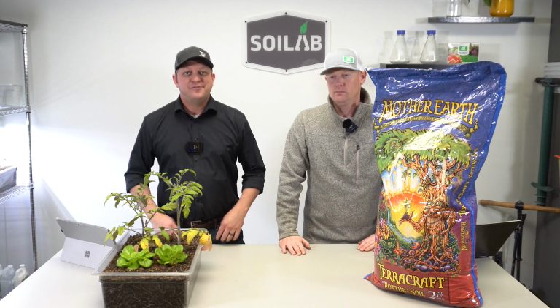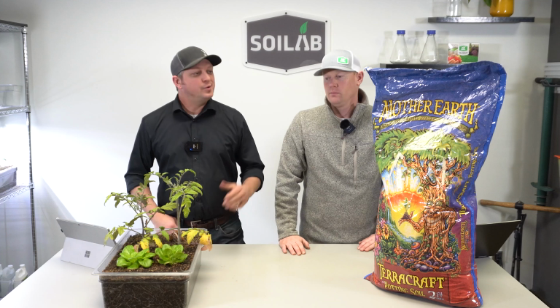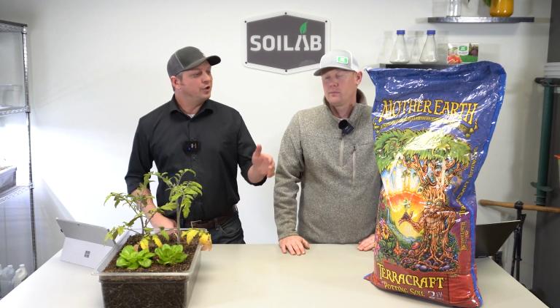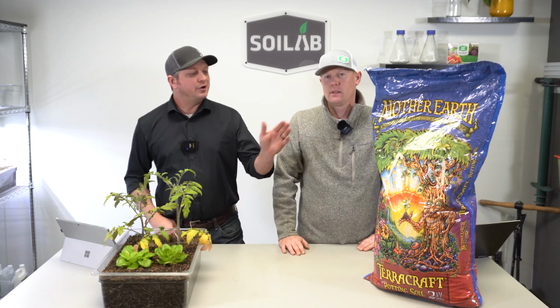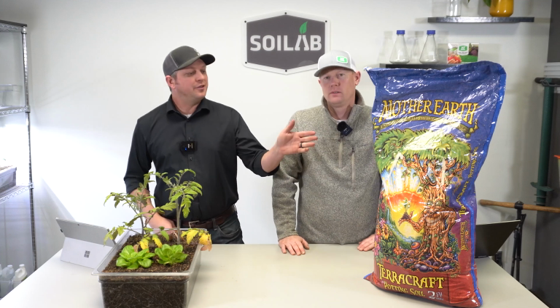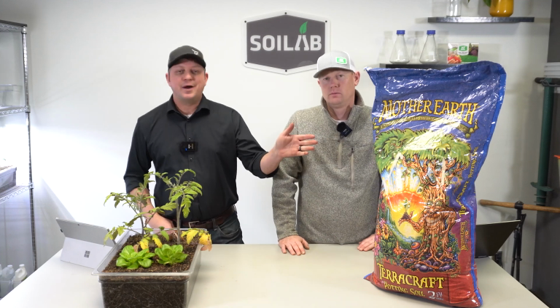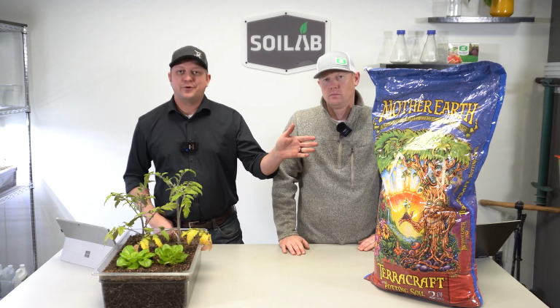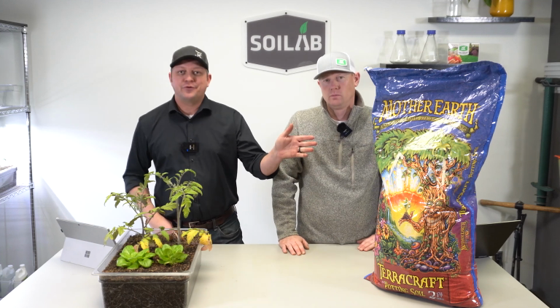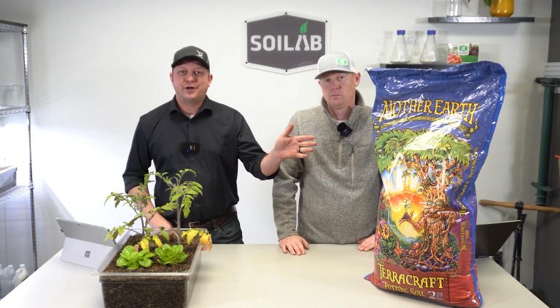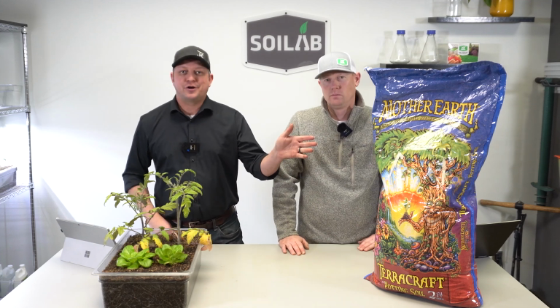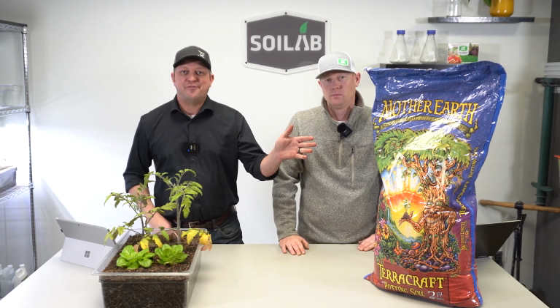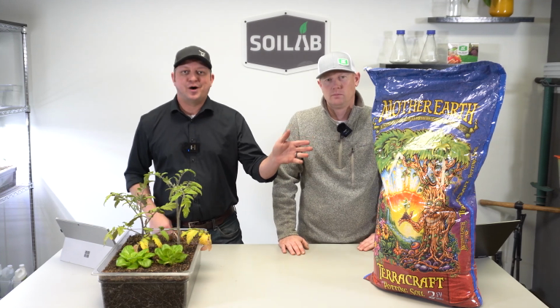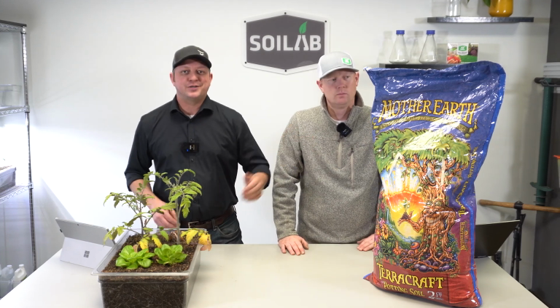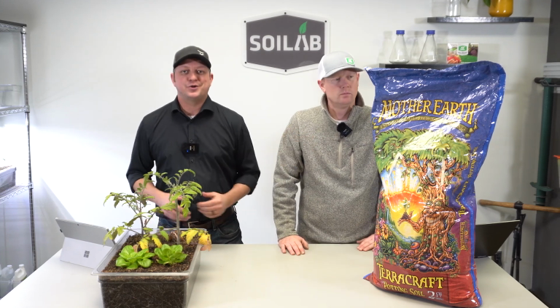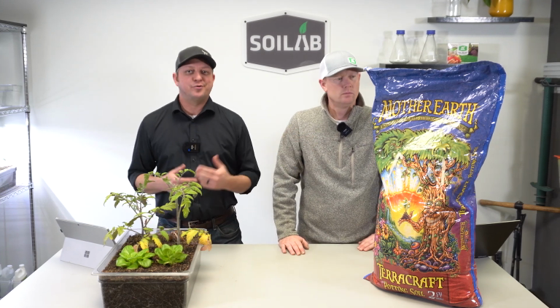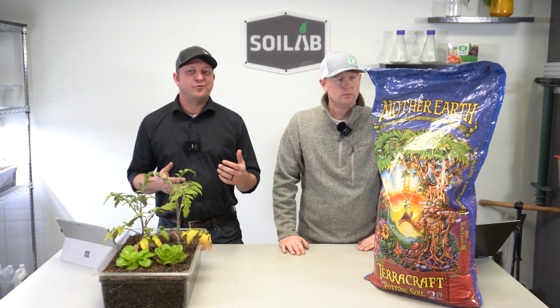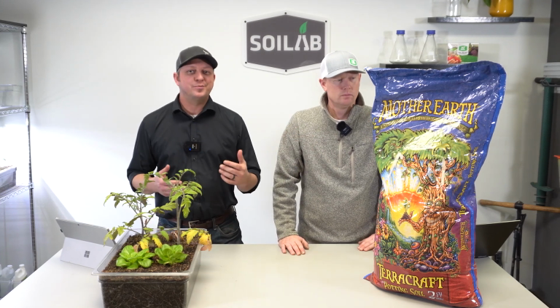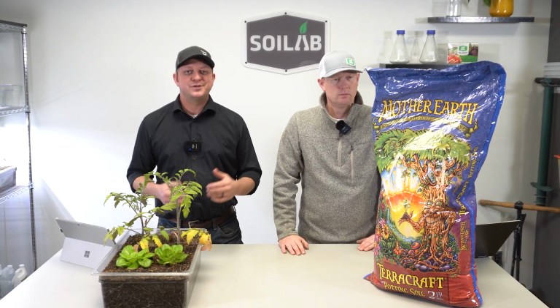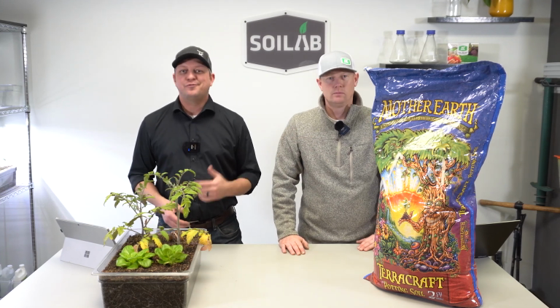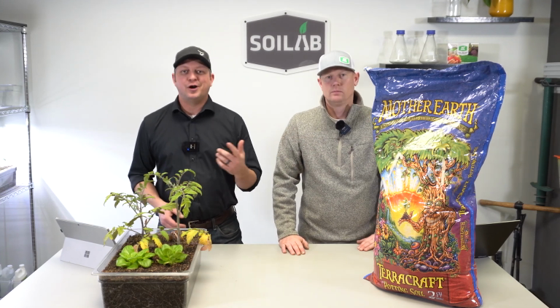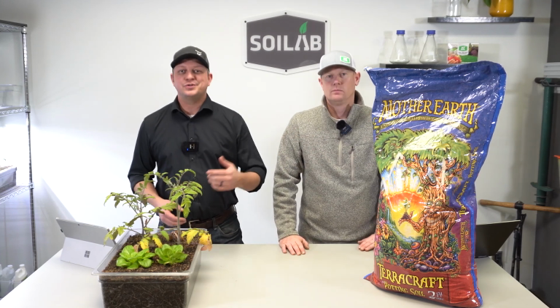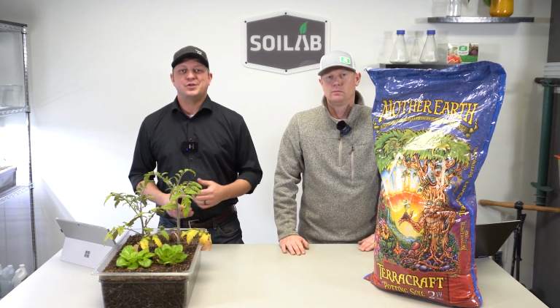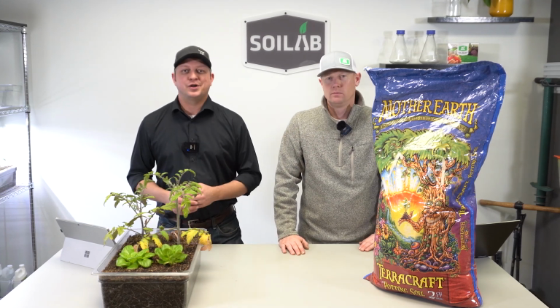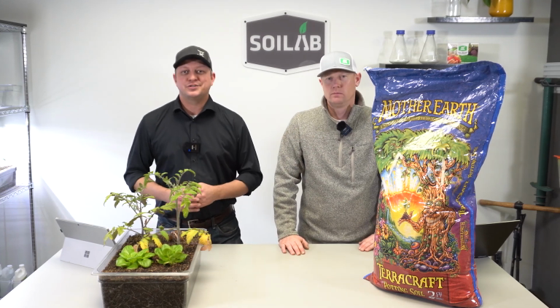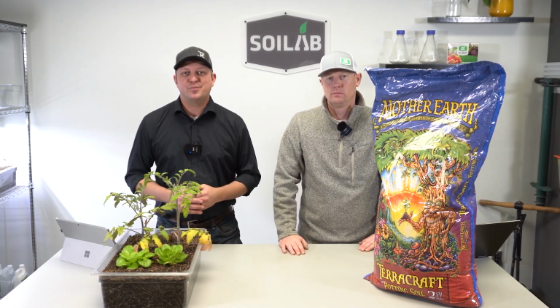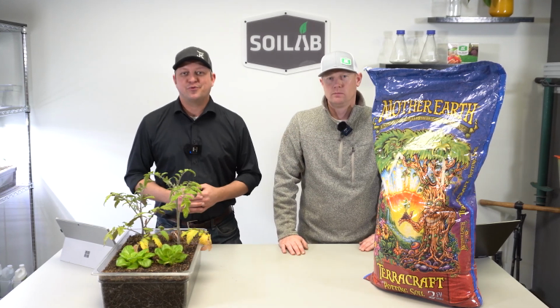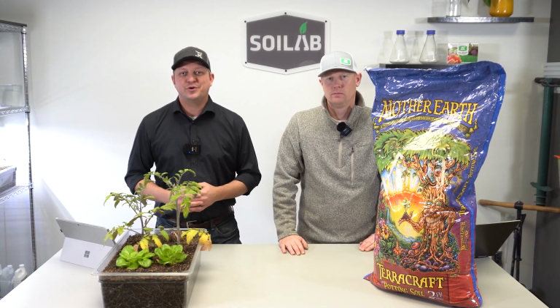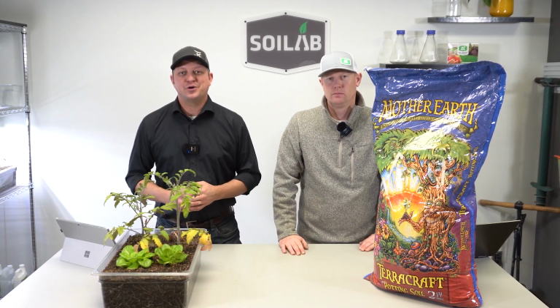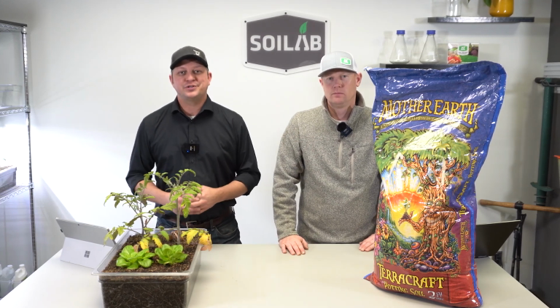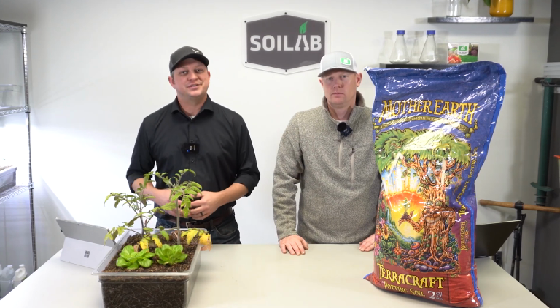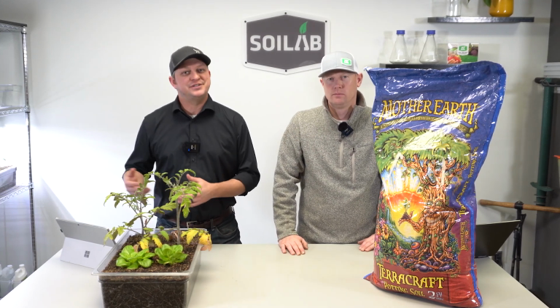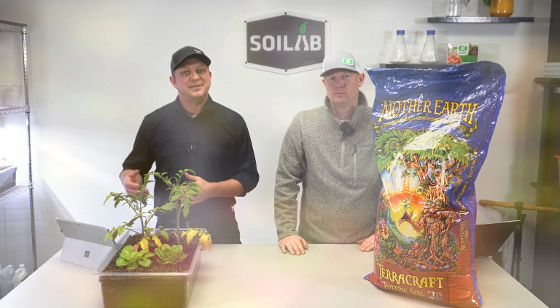Have you been wondering how the Mother Earth TerraCraft Potting Soil performs? Follow us along on this Know Before You Grow series to see.